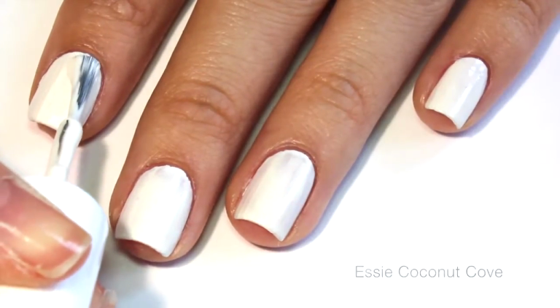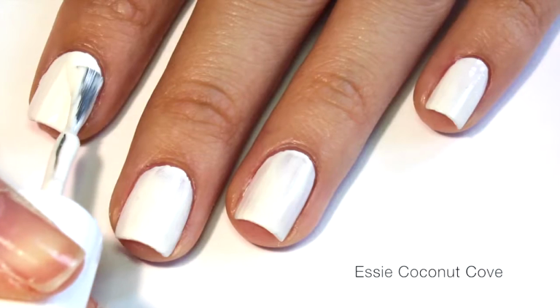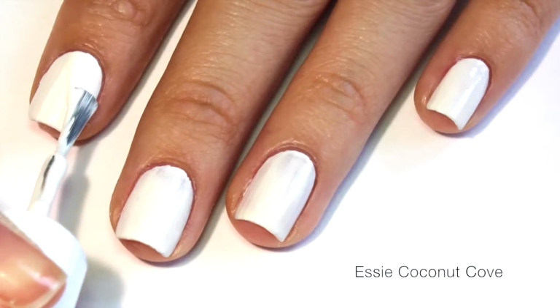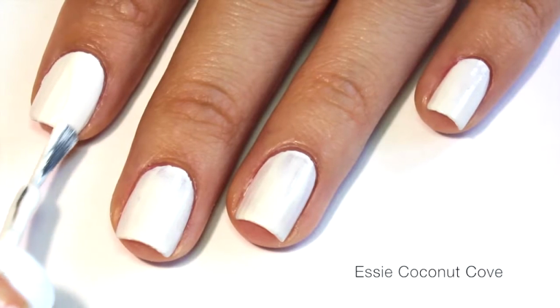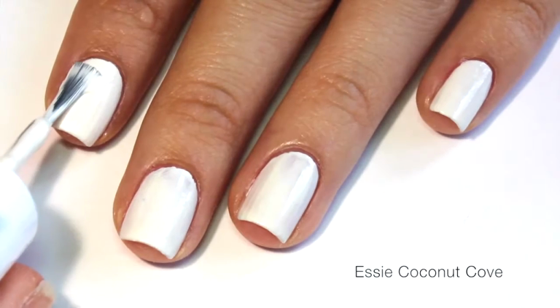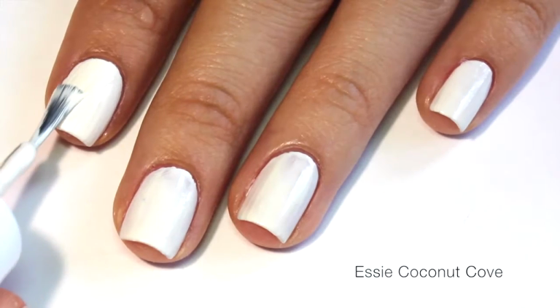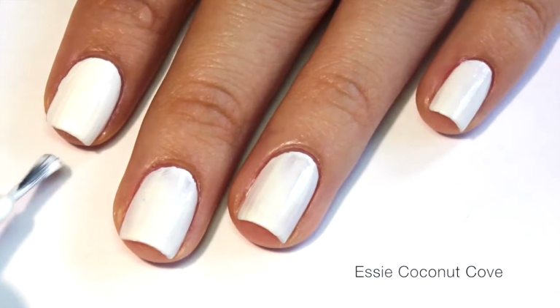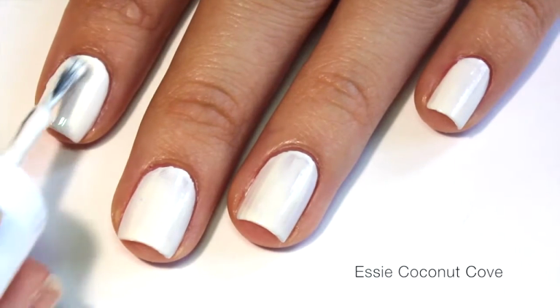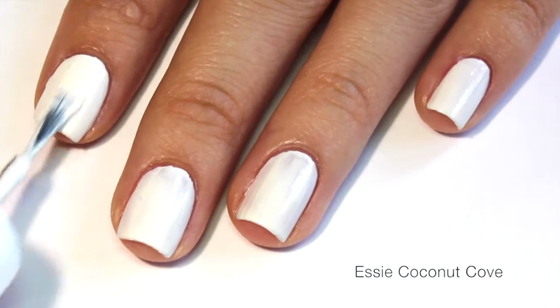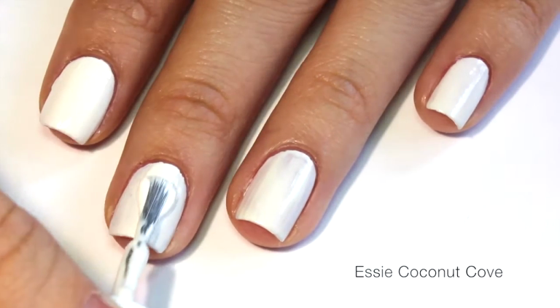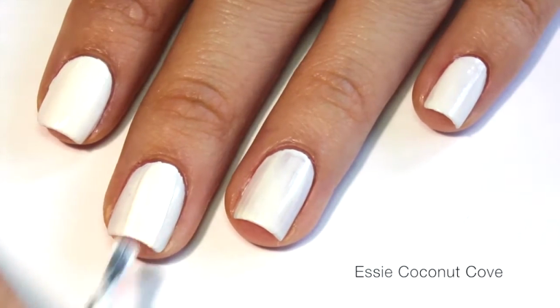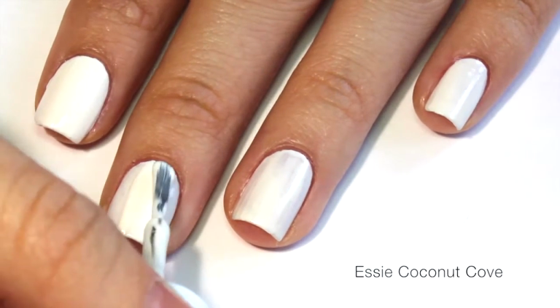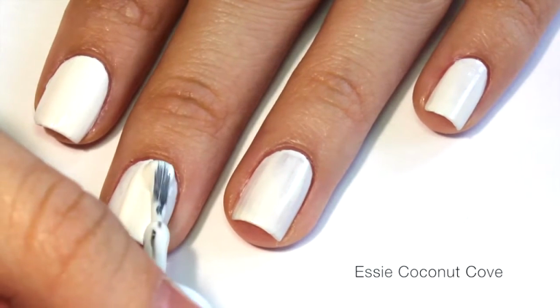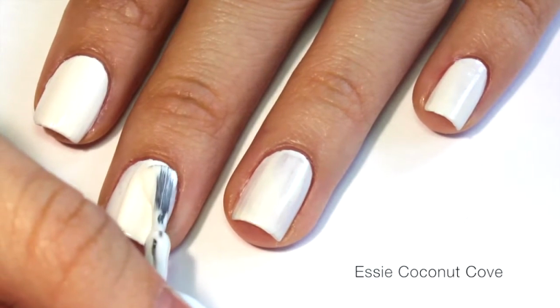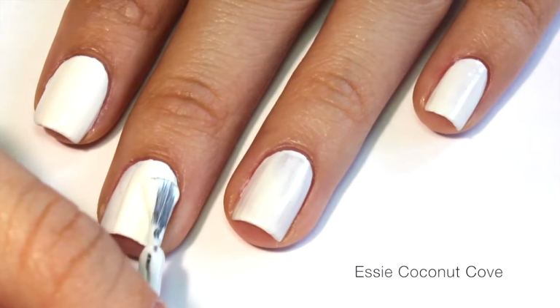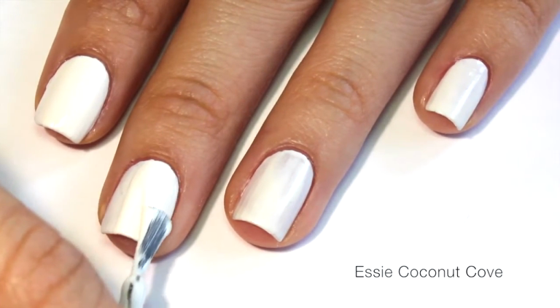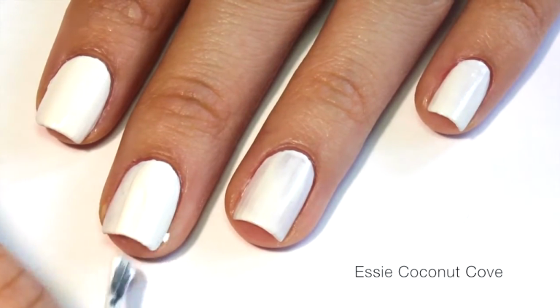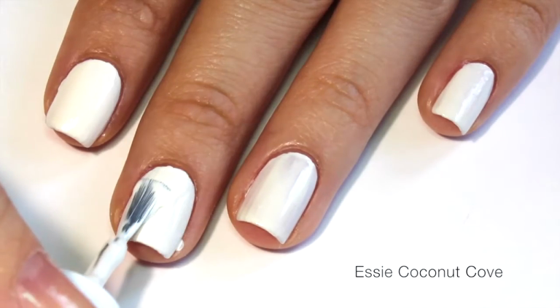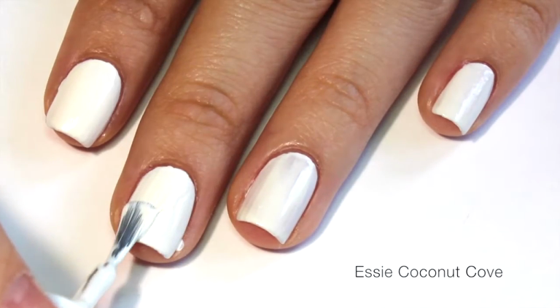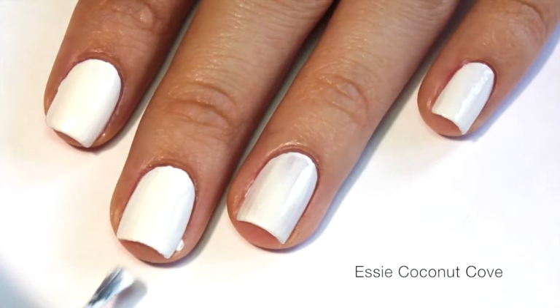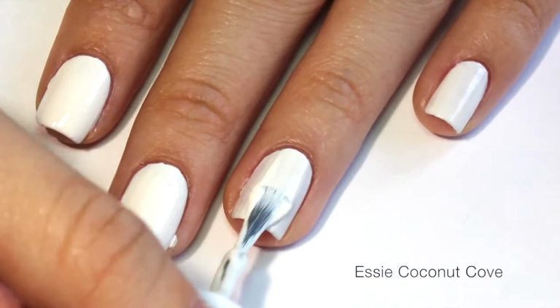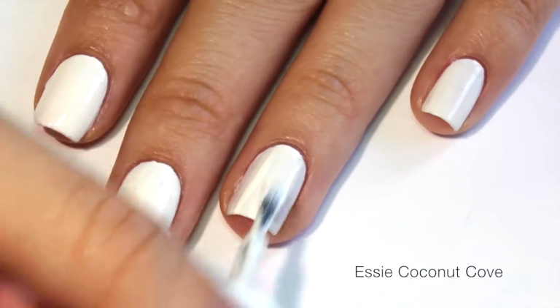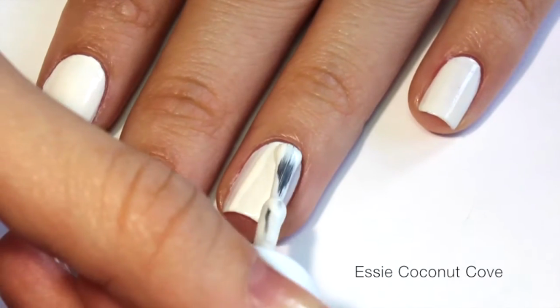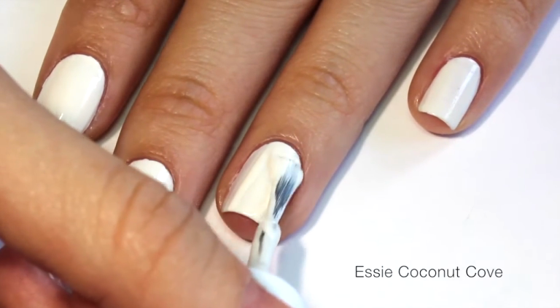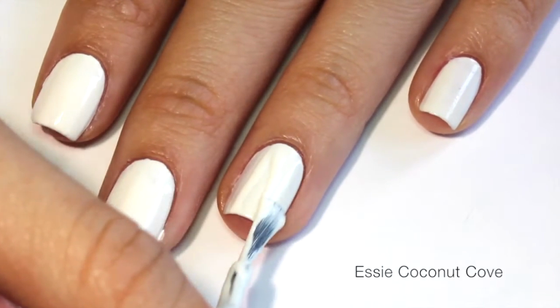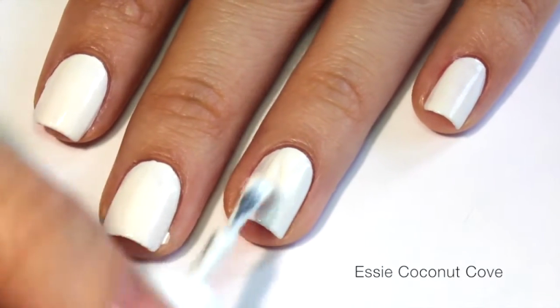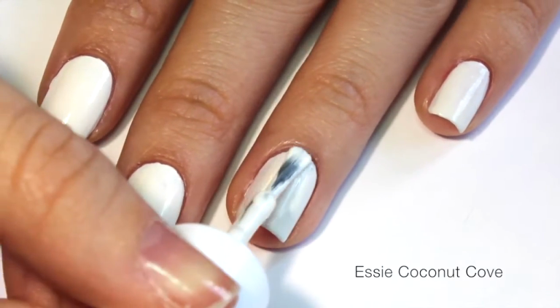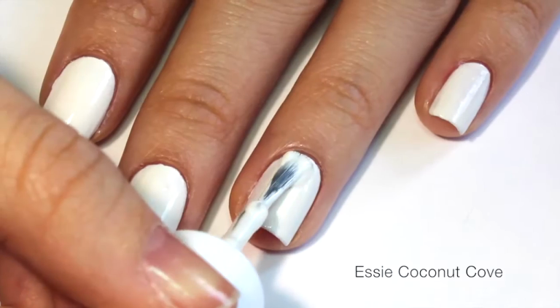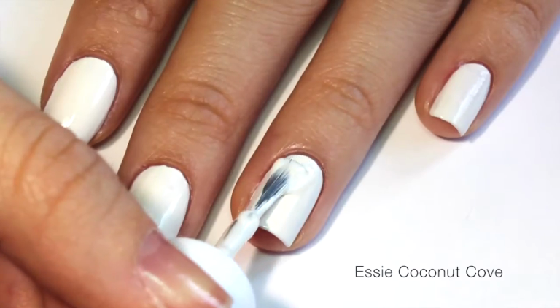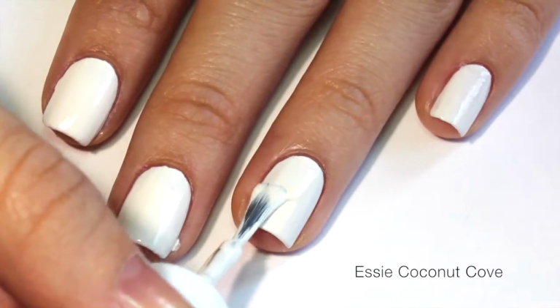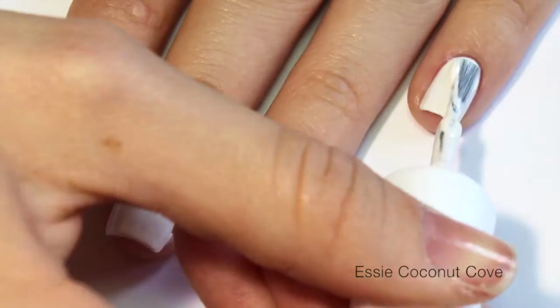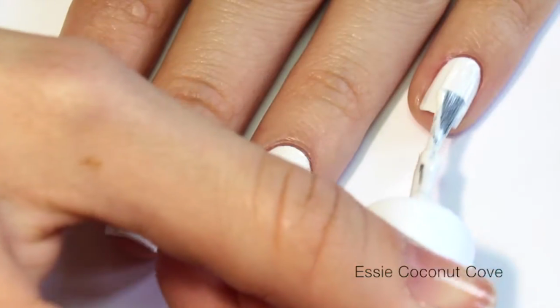After applying a base coat to protect your nails, start off with two coats of your favorite white polish as your base.